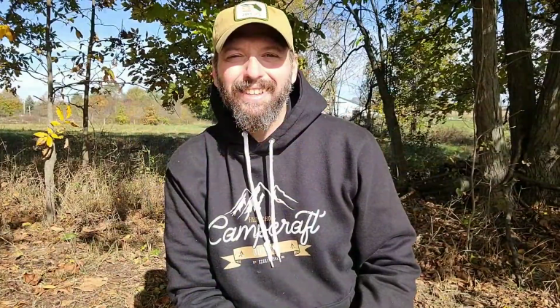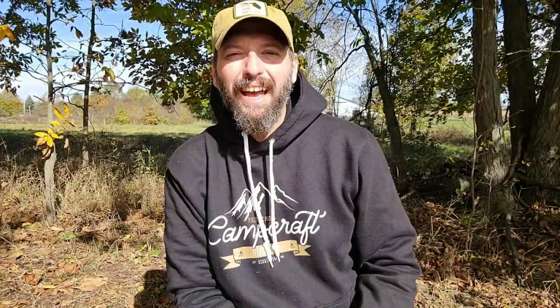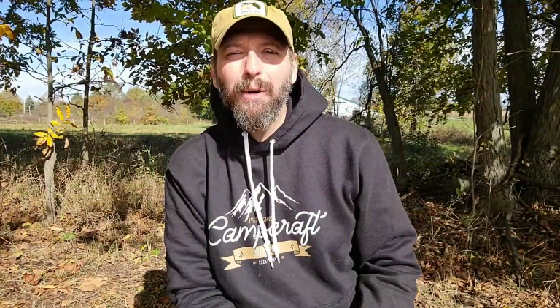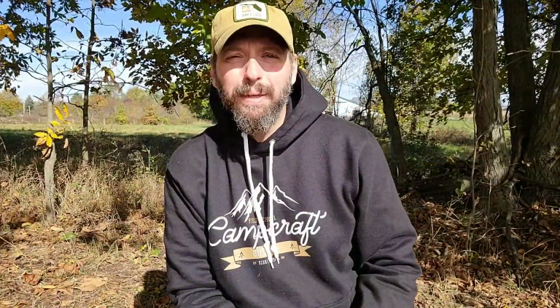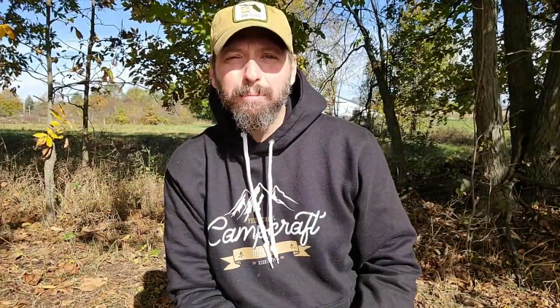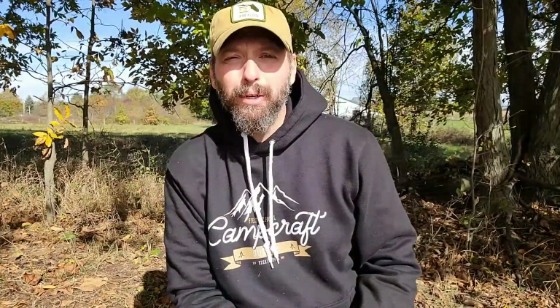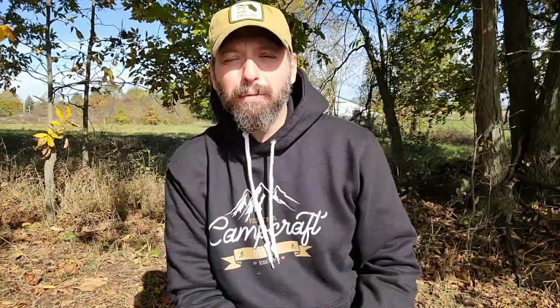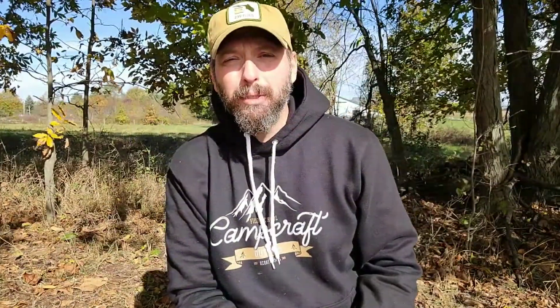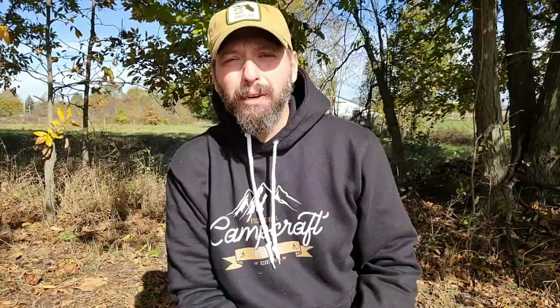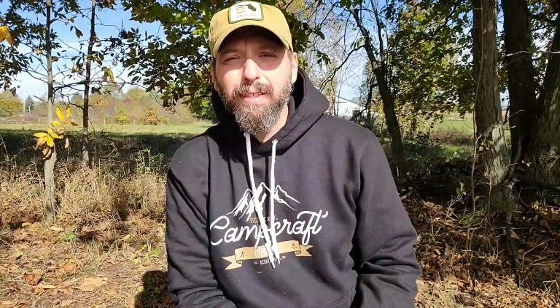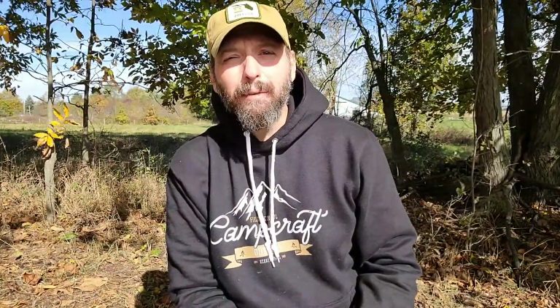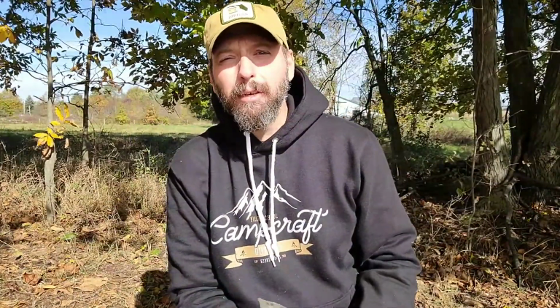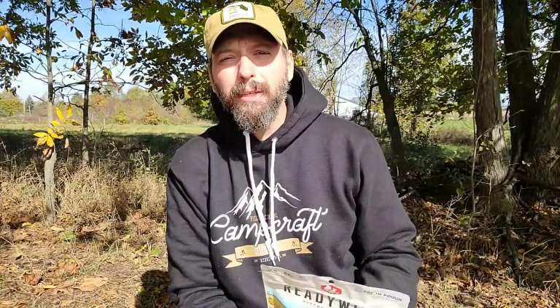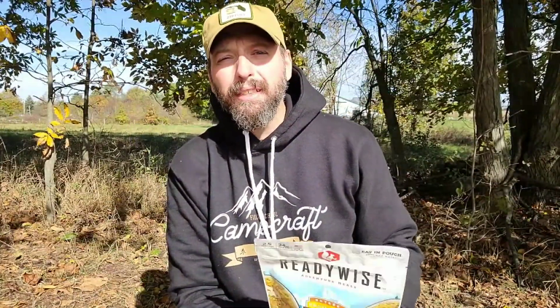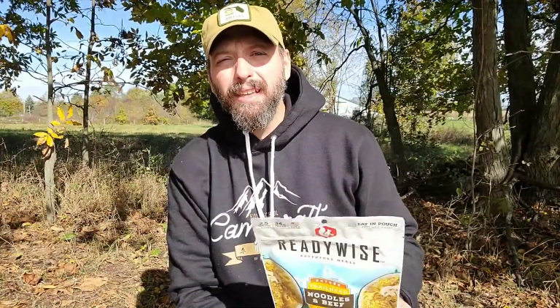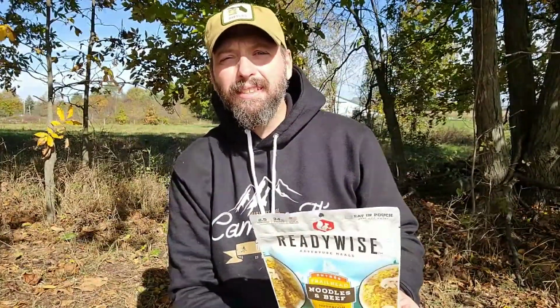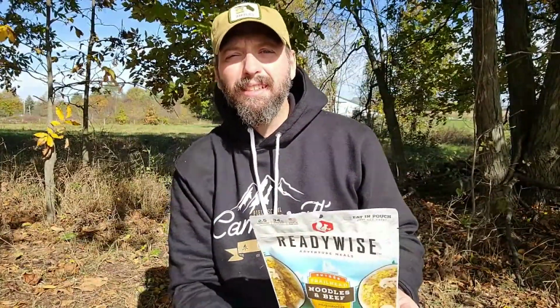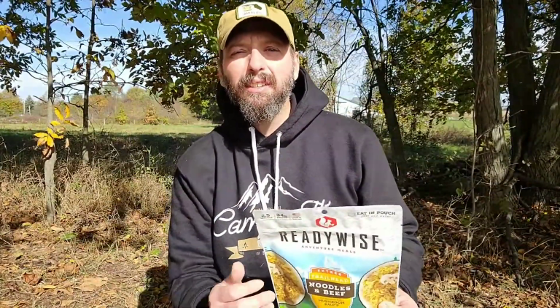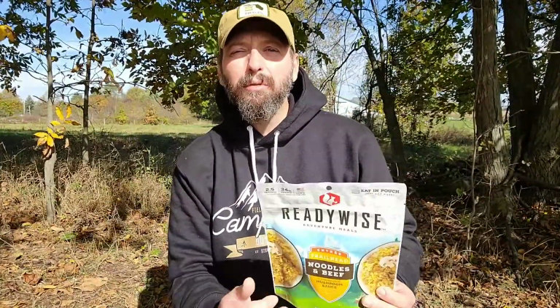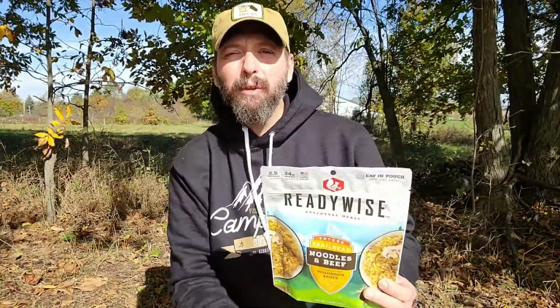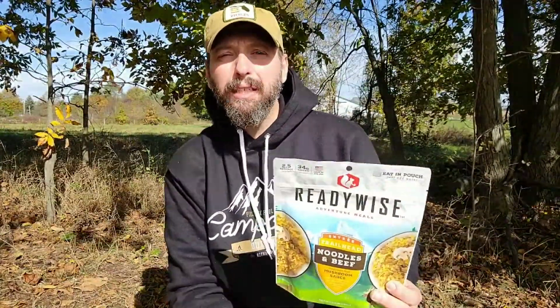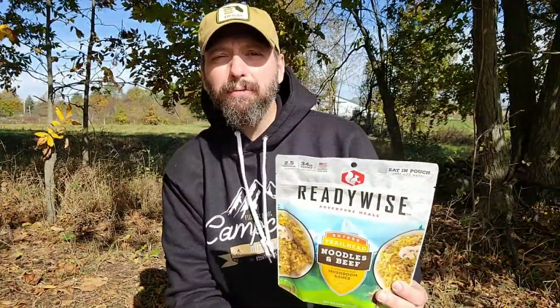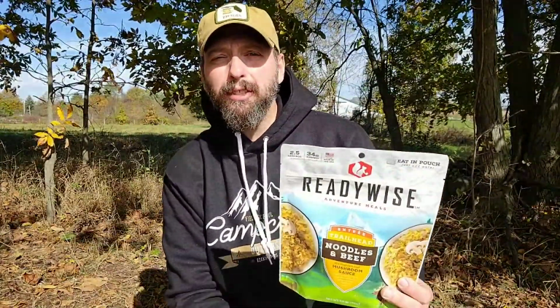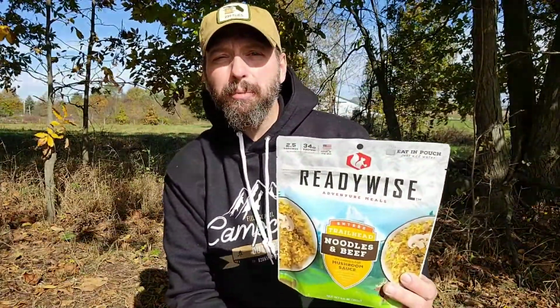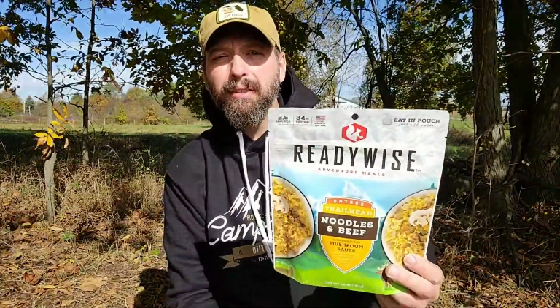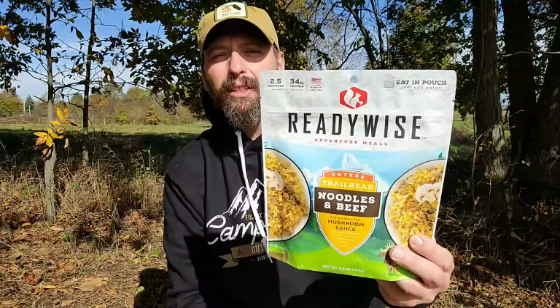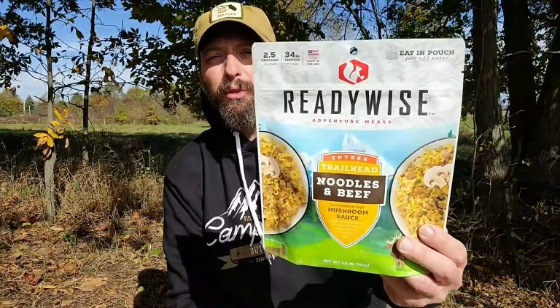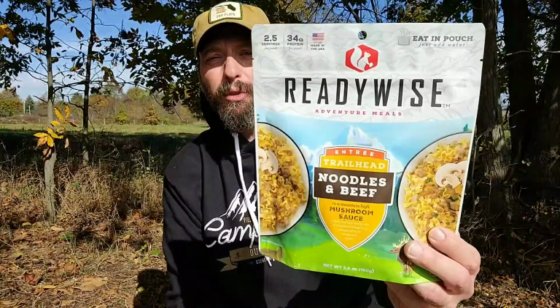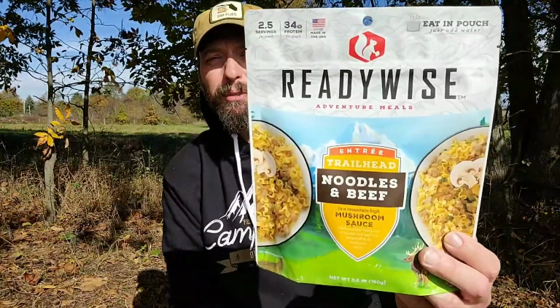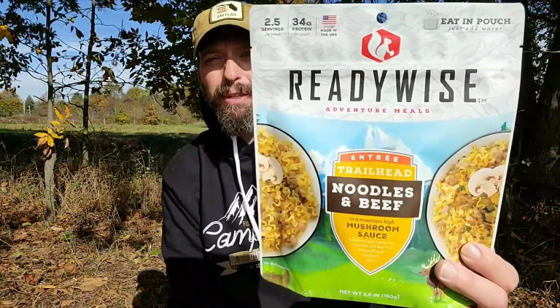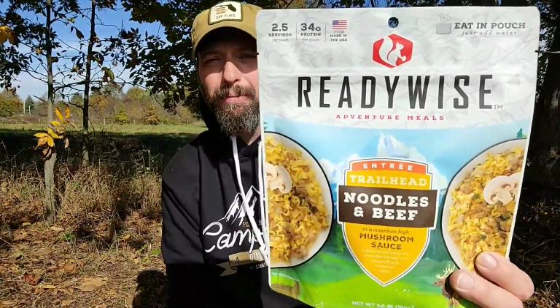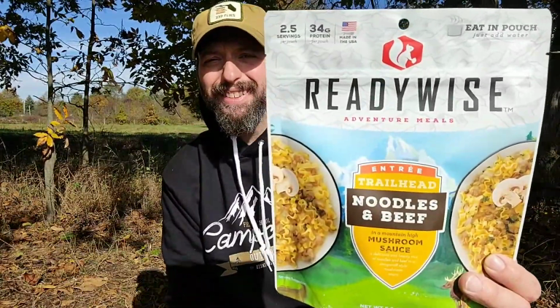Hi, welcome back to Burning River Bushcraft. Today we're going to be doing a taste test on the ReadyWise Adventure Meal noodles and beef meal.